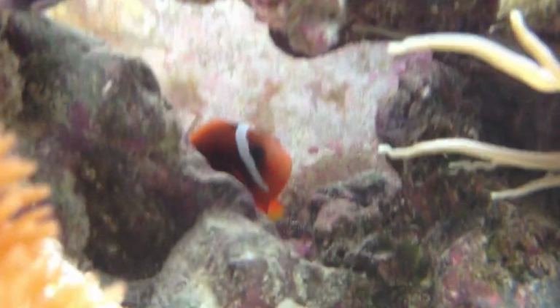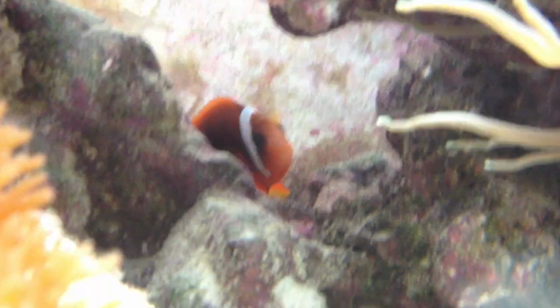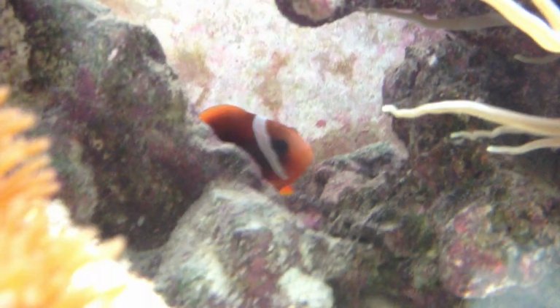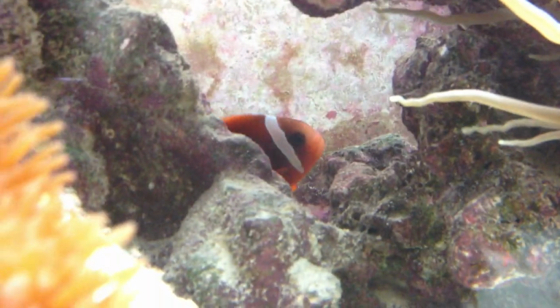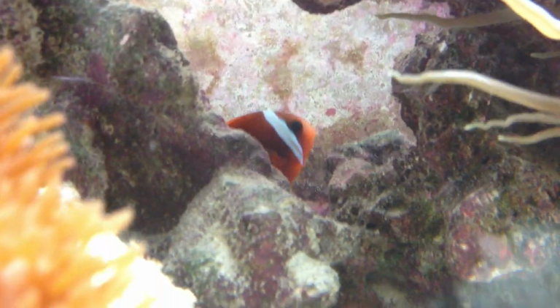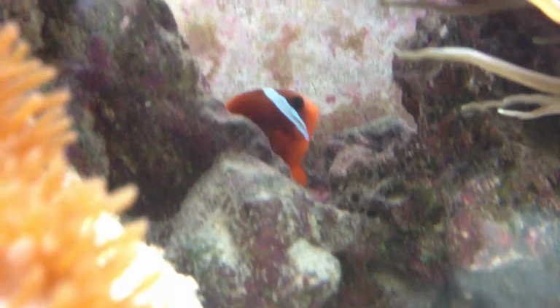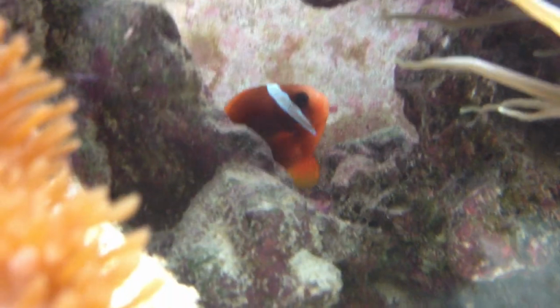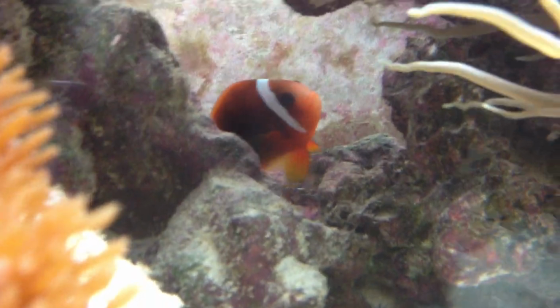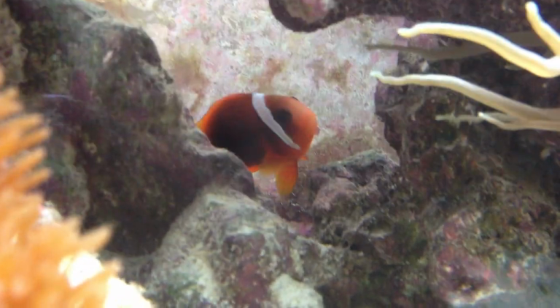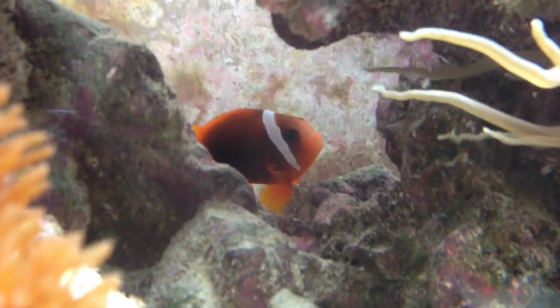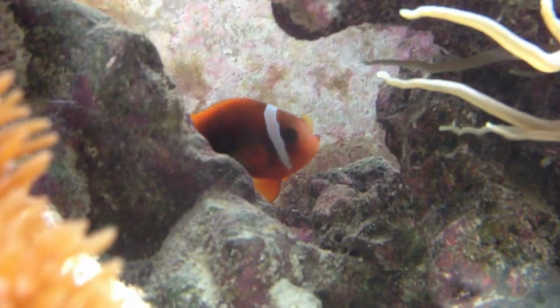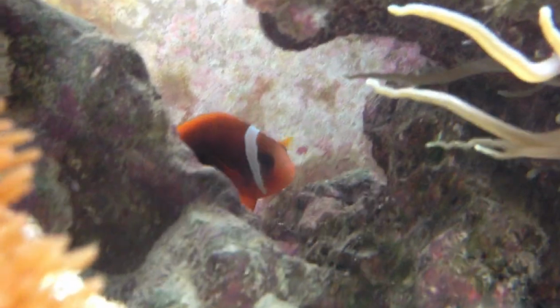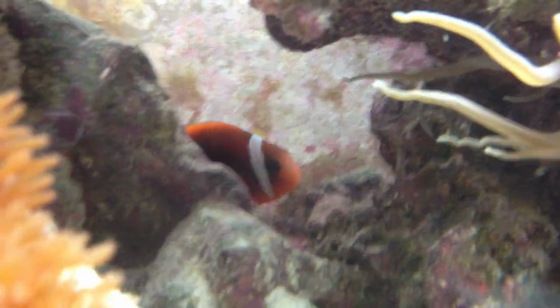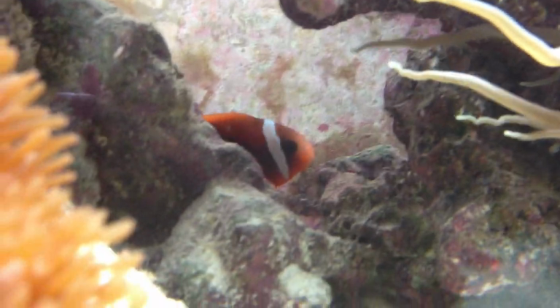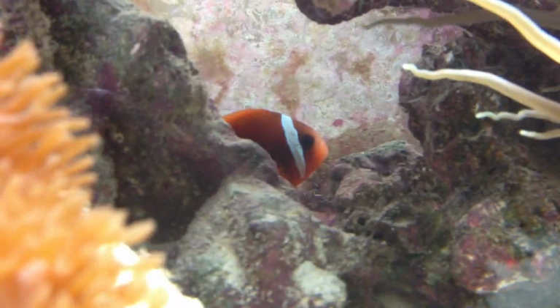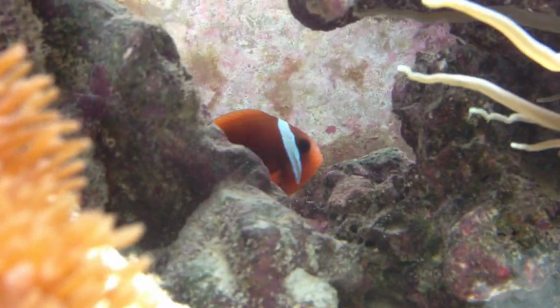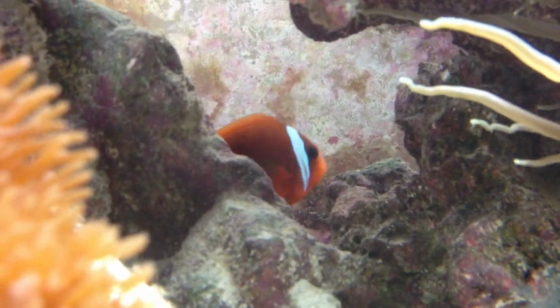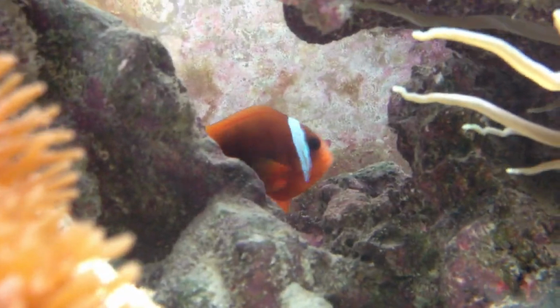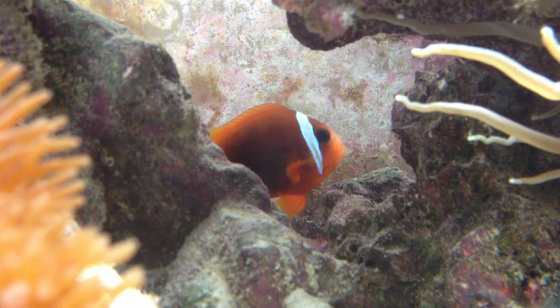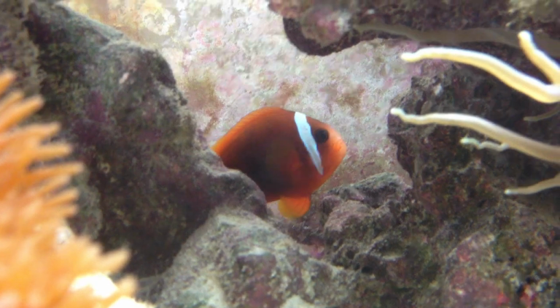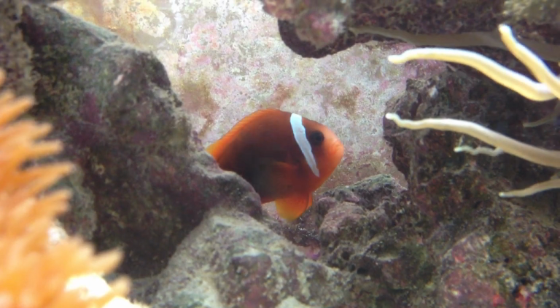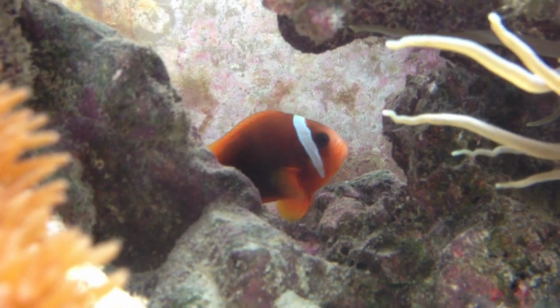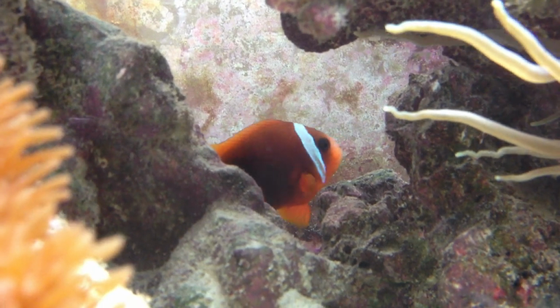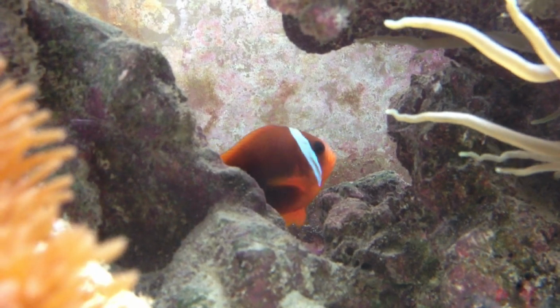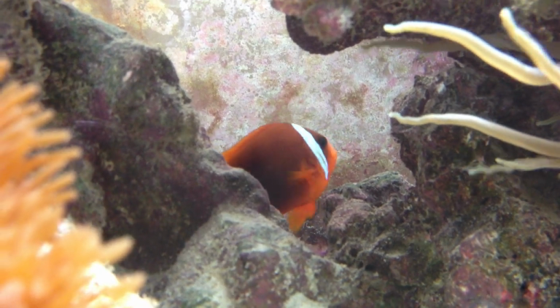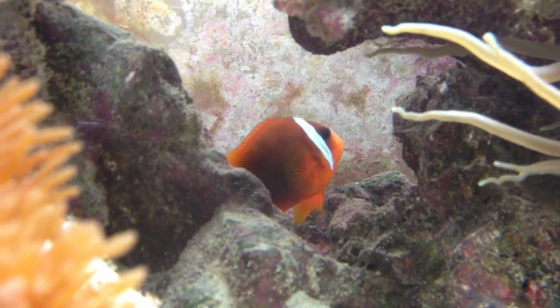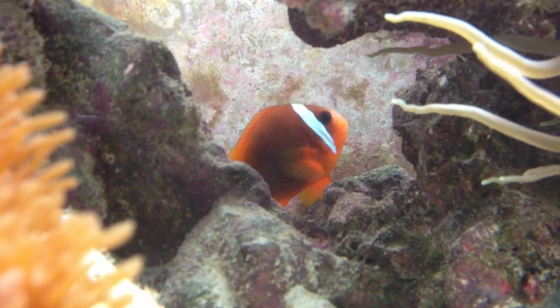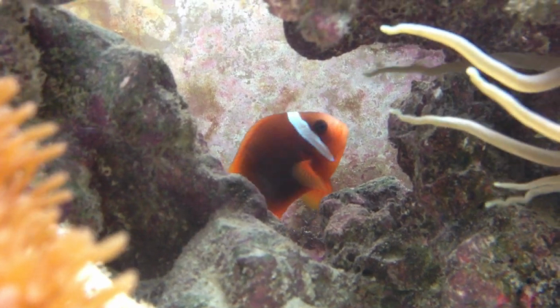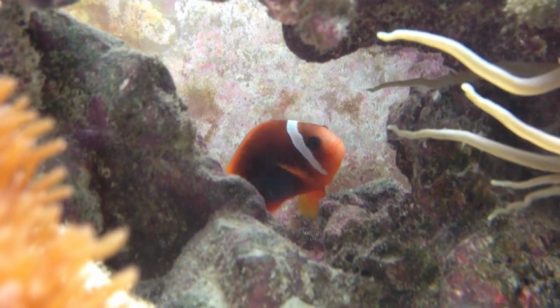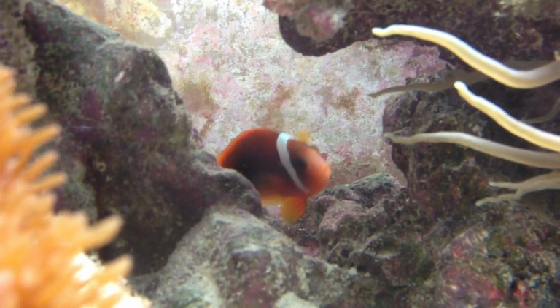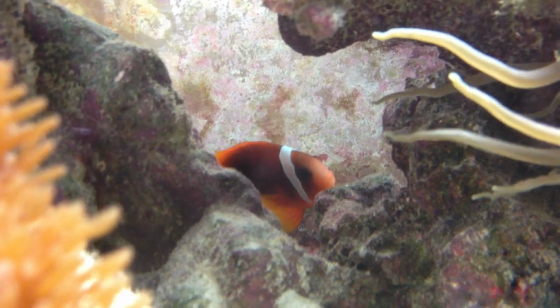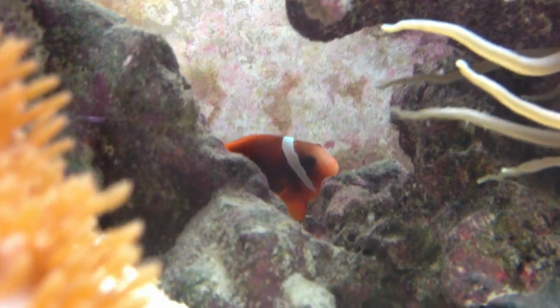Hello again guys, this time I'm going to do a quick video about tomato clownfish and just clownfish in general.